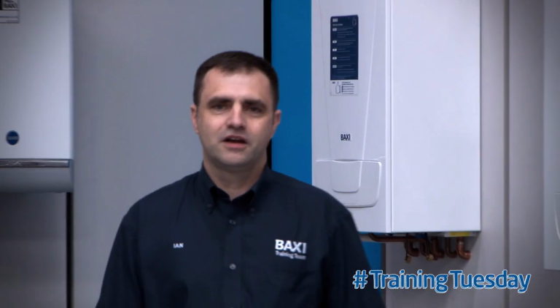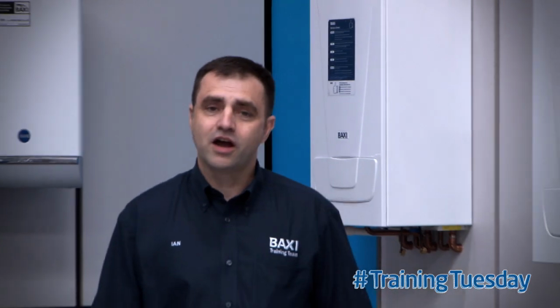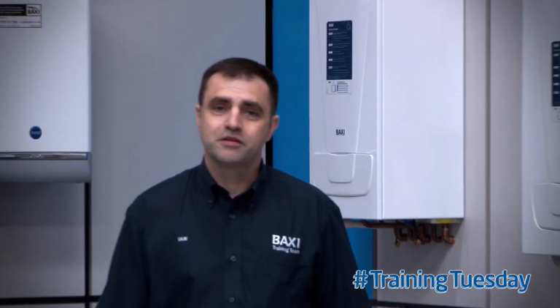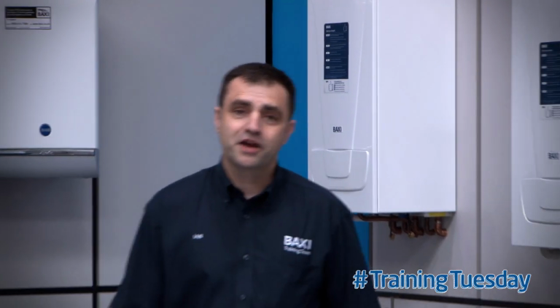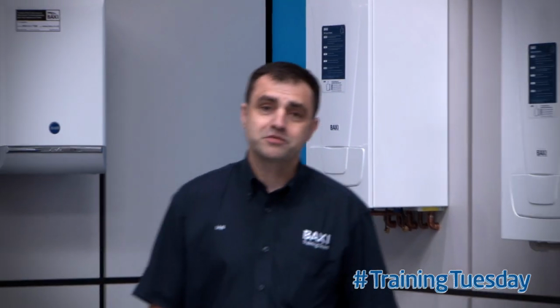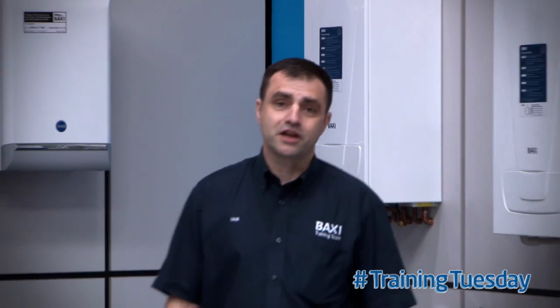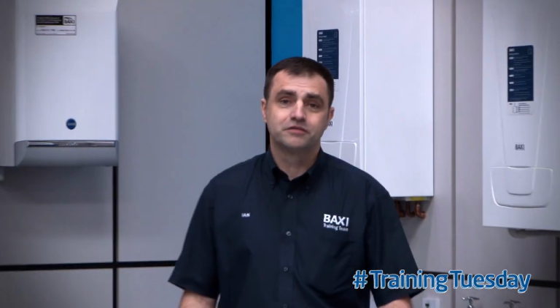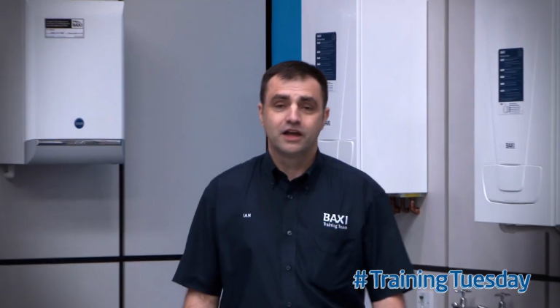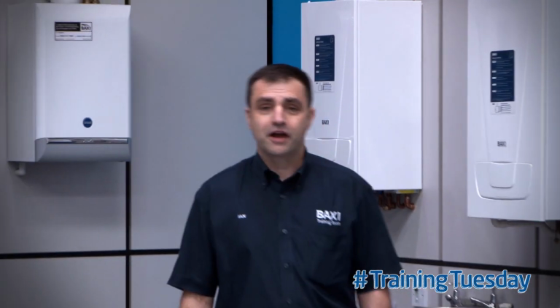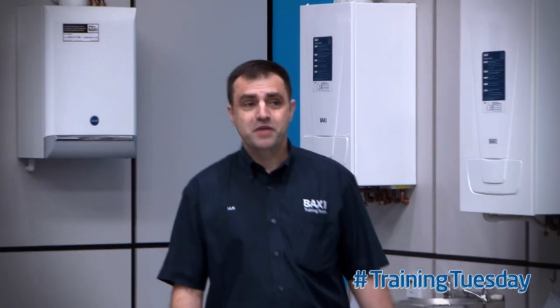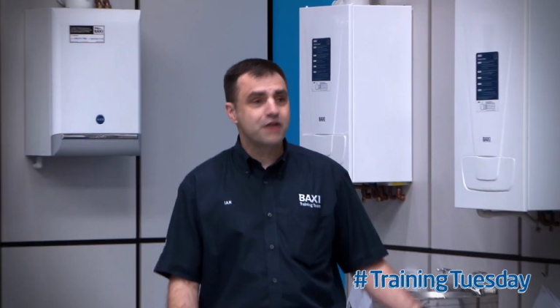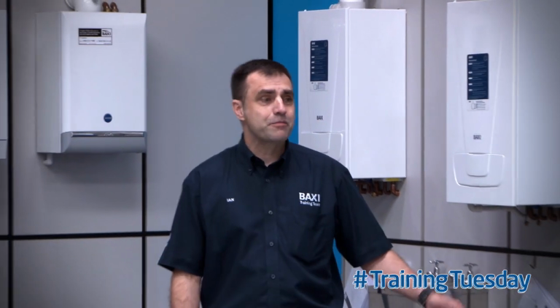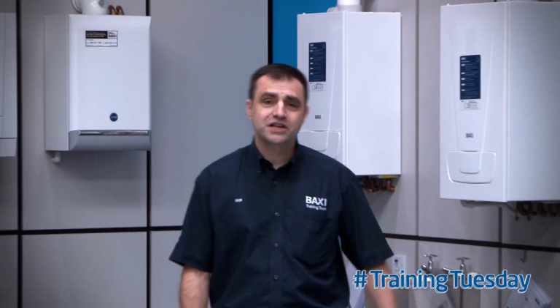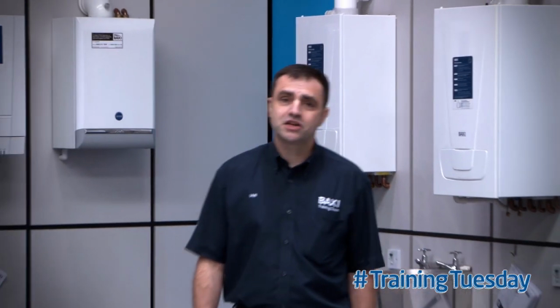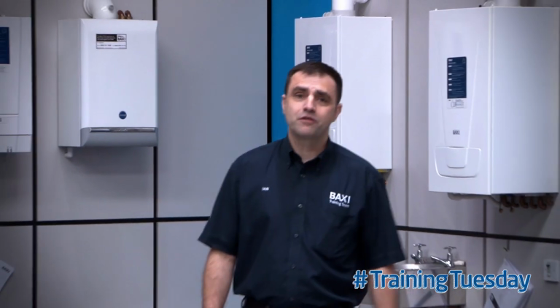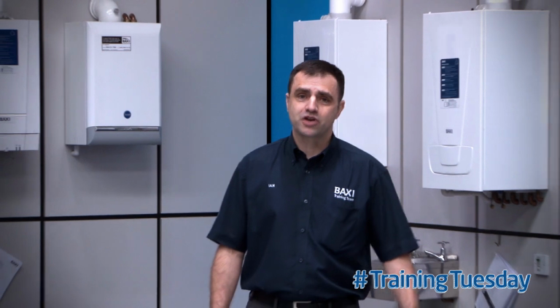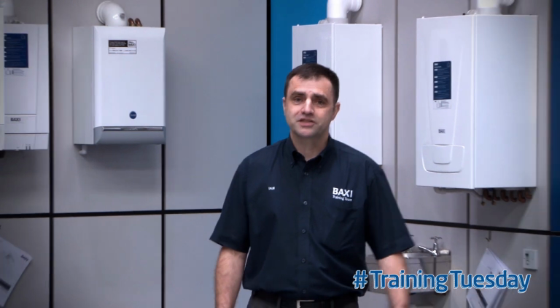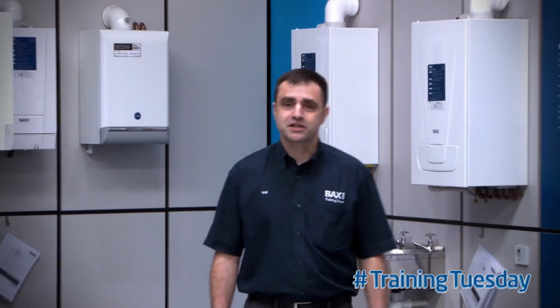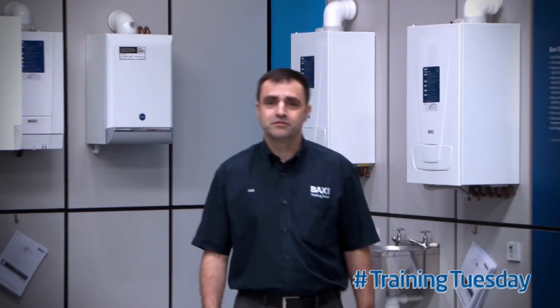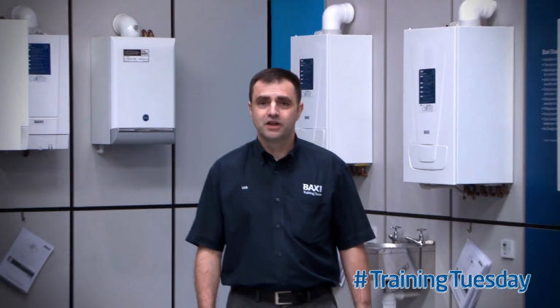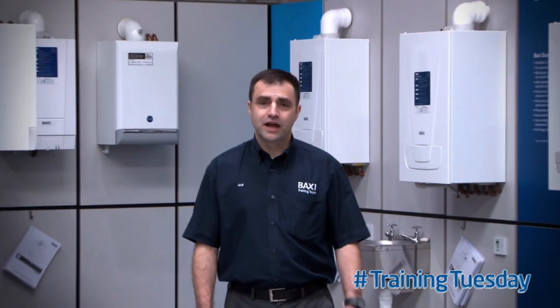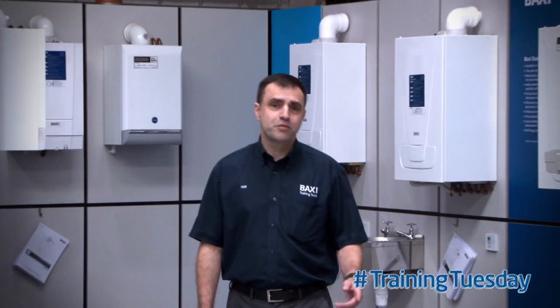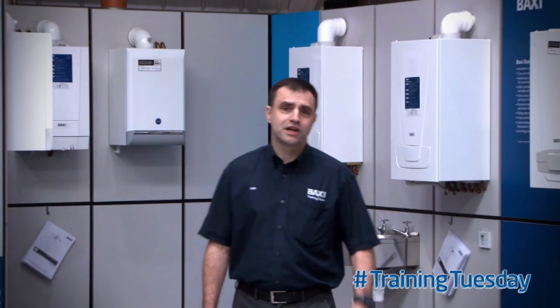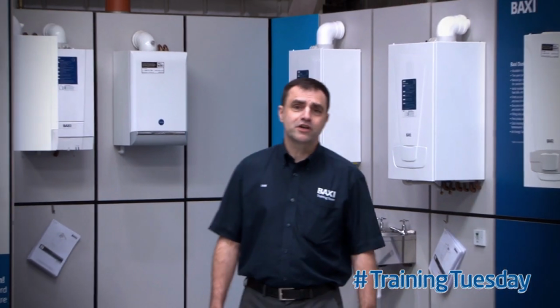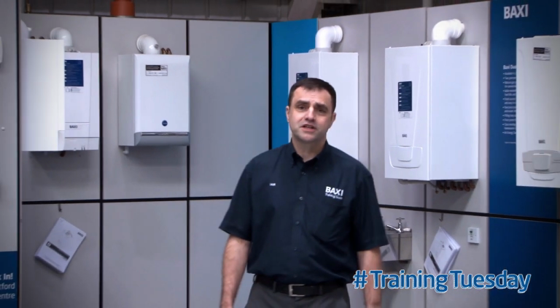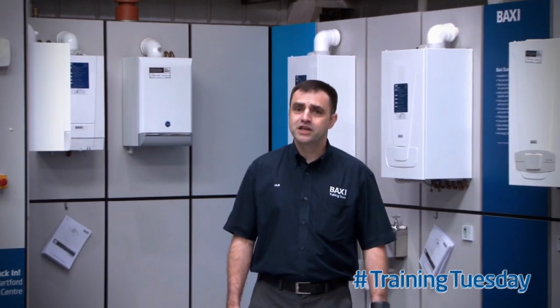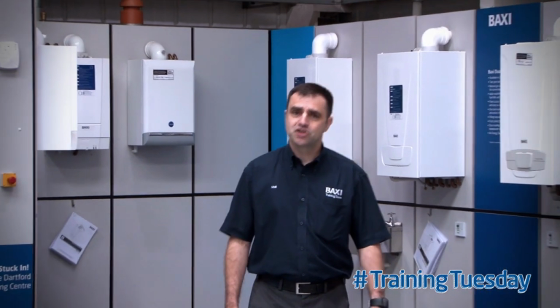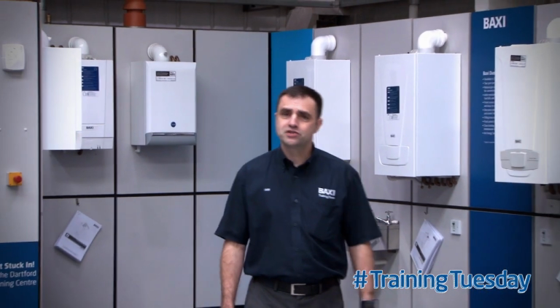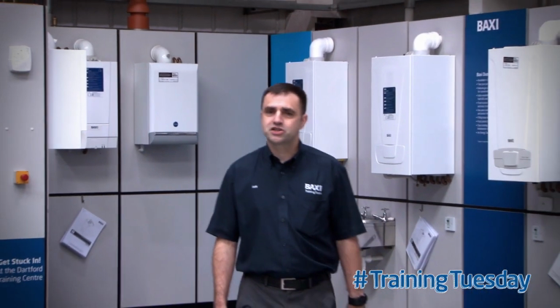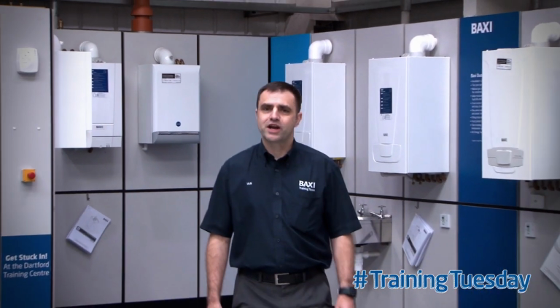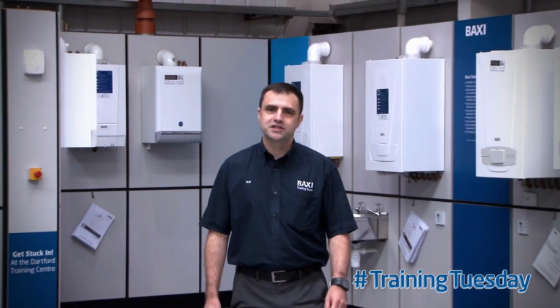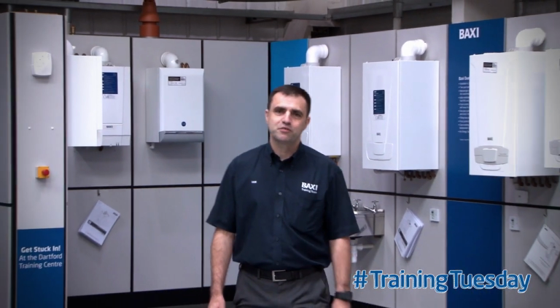Hi, my name's Ian and I'm here at Bakhti Garfield Training Center and I'll be delivering today's Choose This Training Tip.